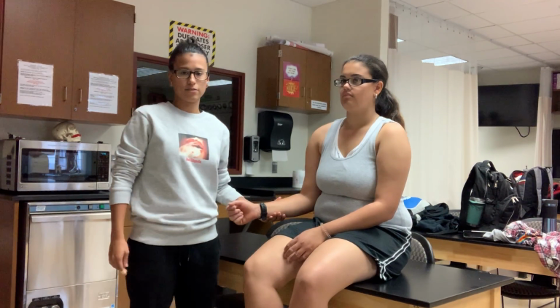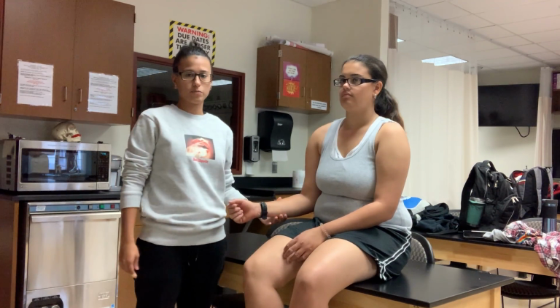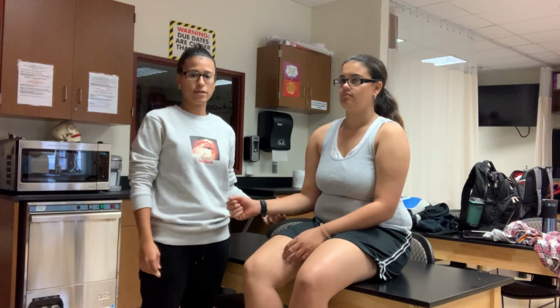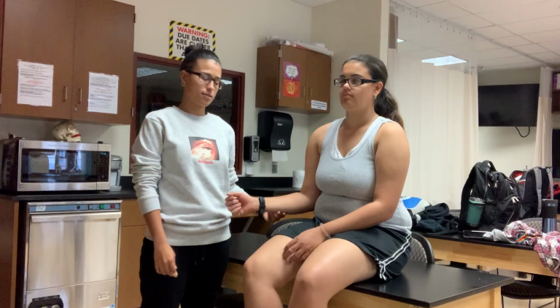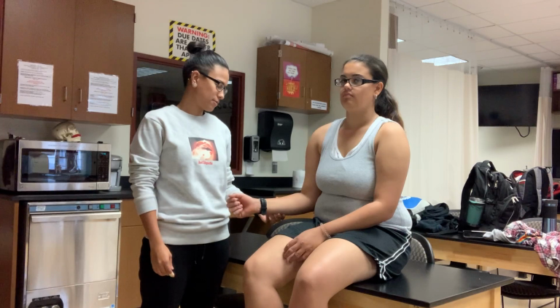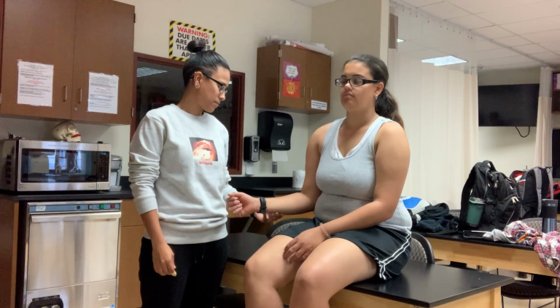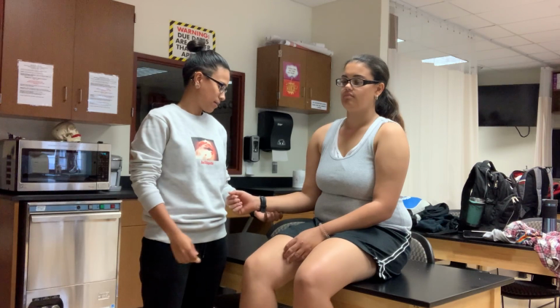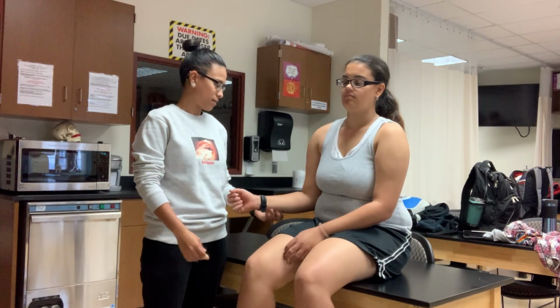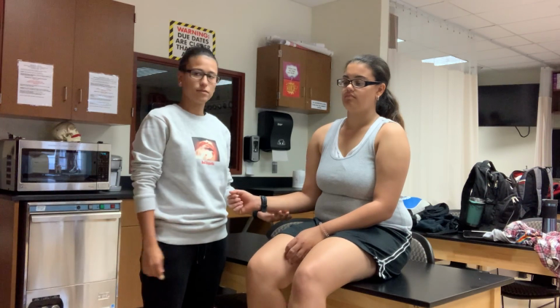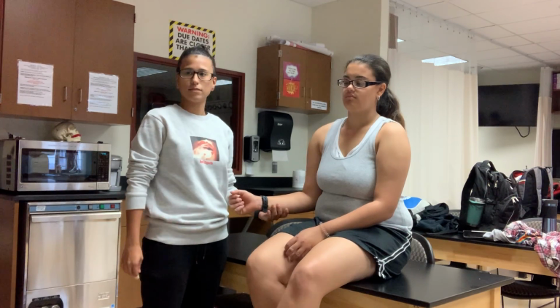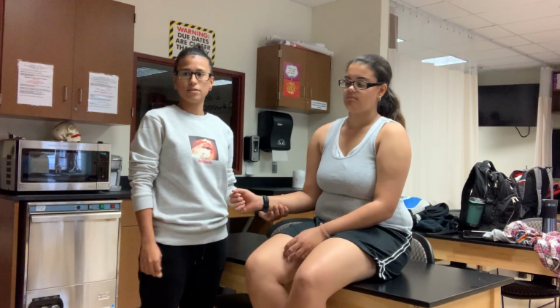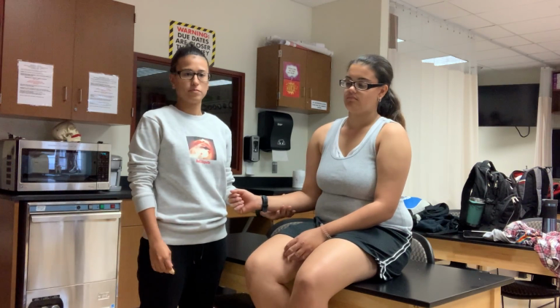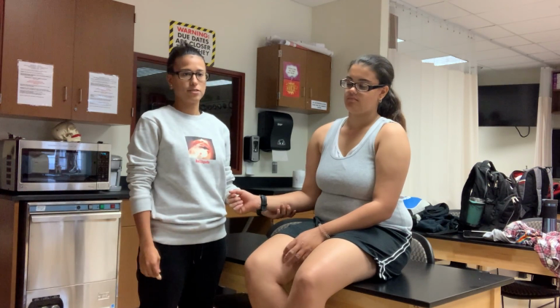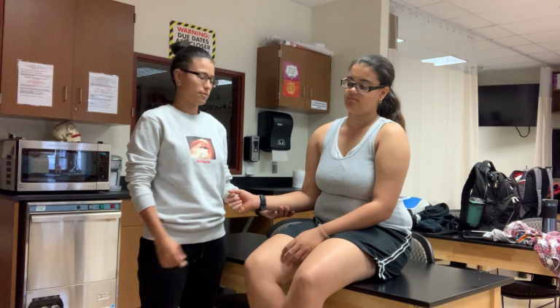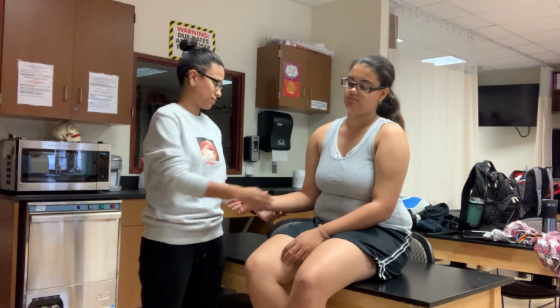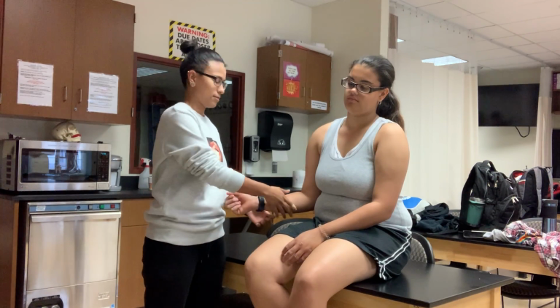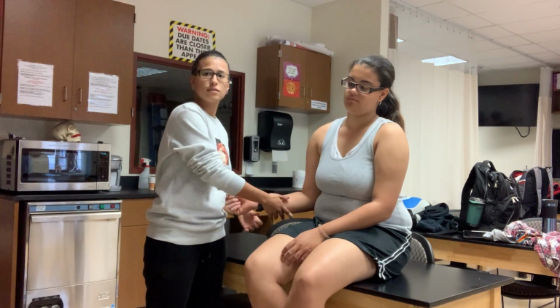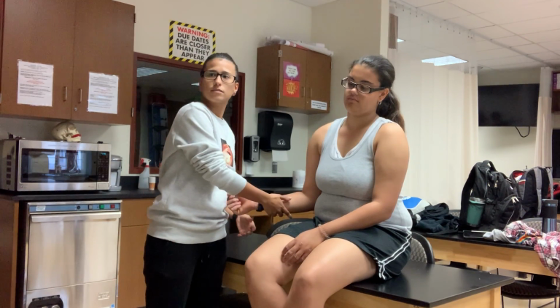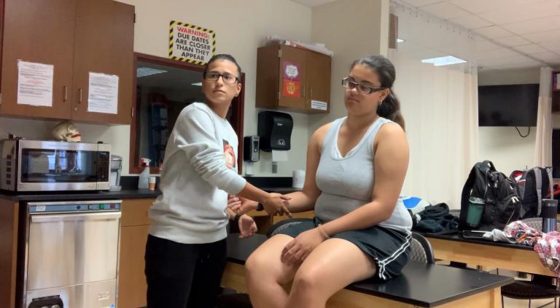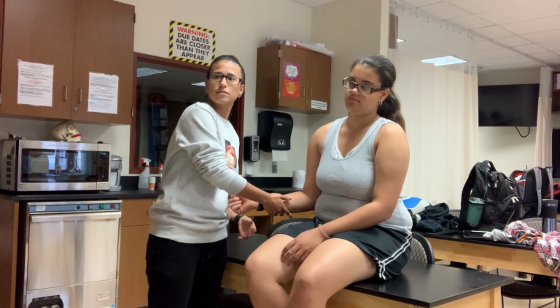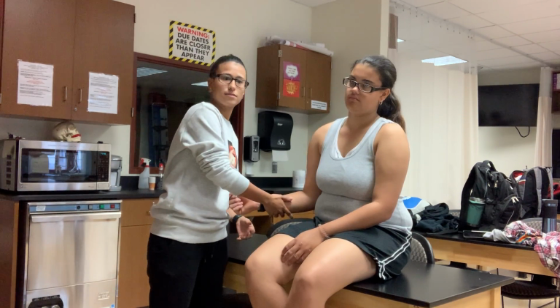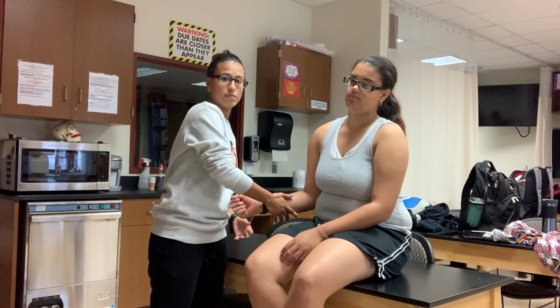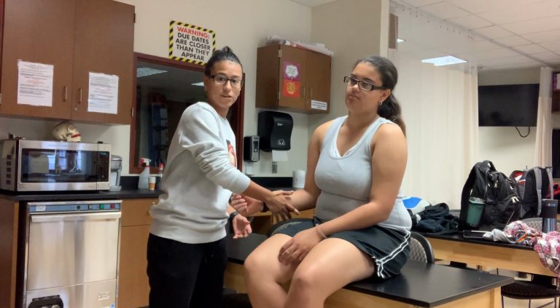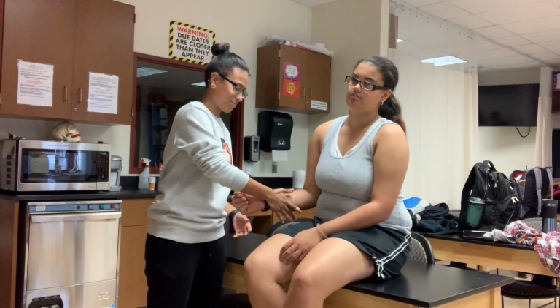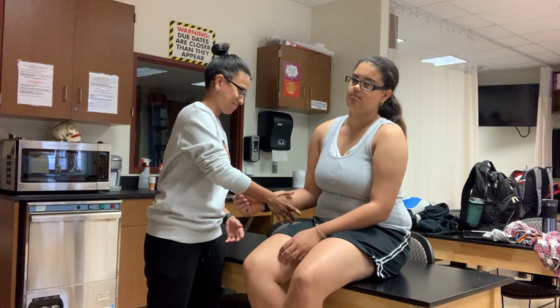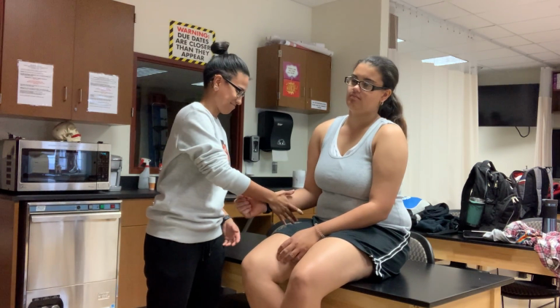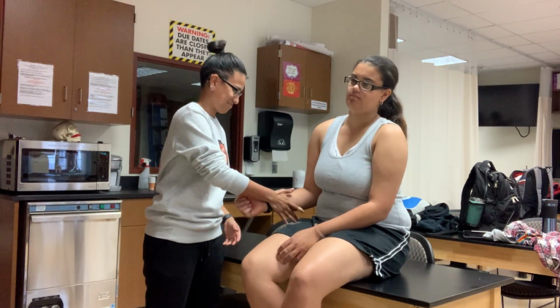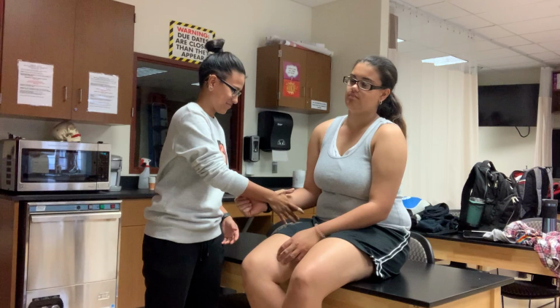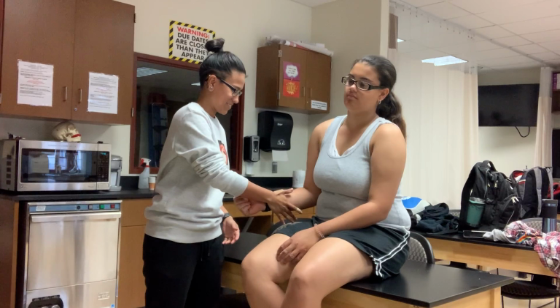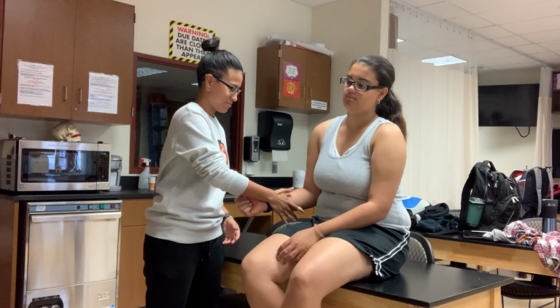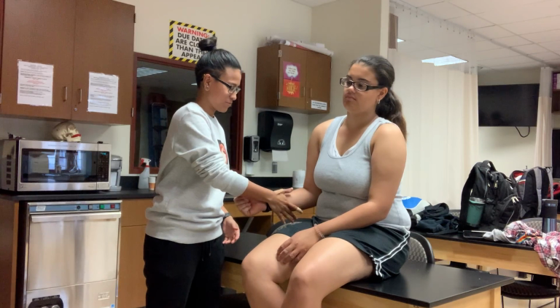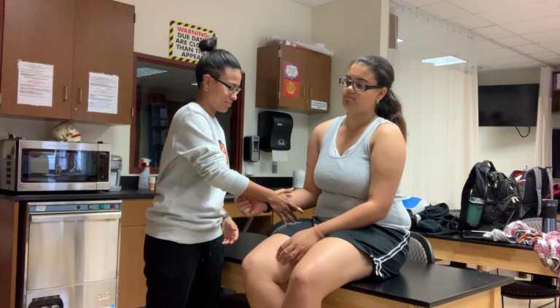Testing infraspinatus and teres major. Push.